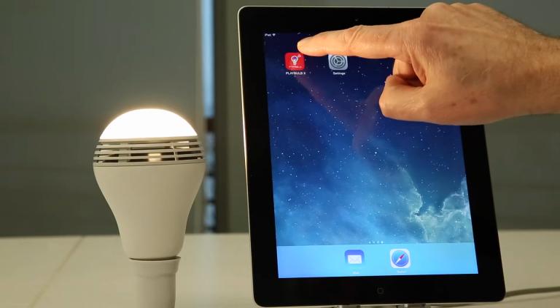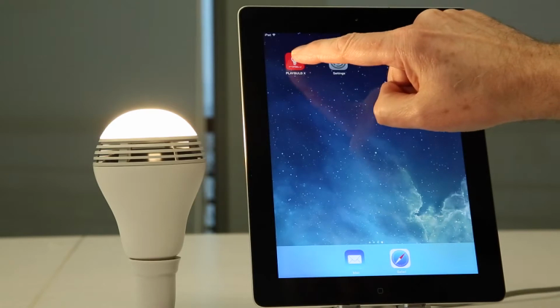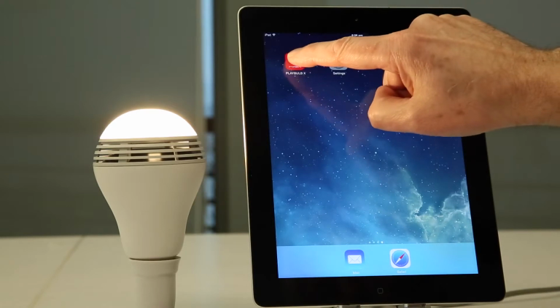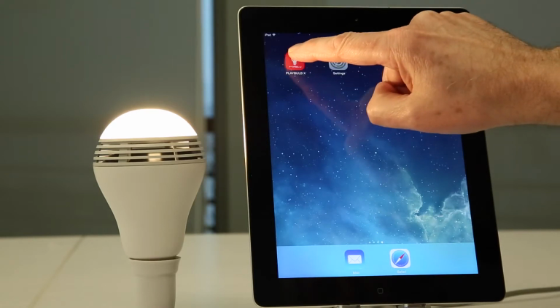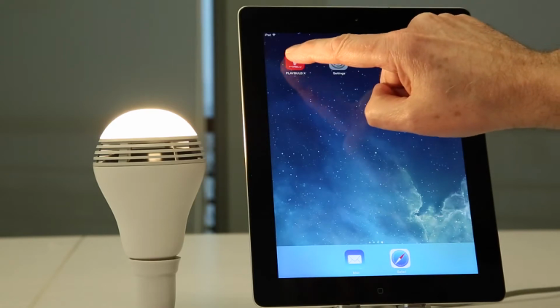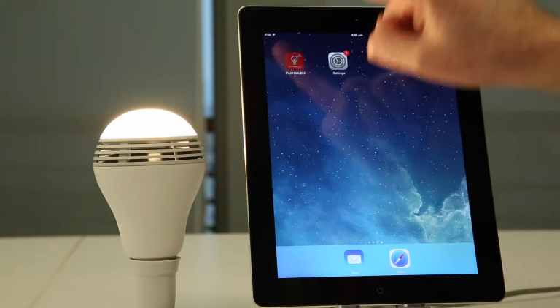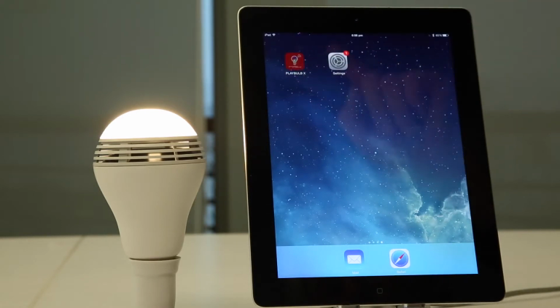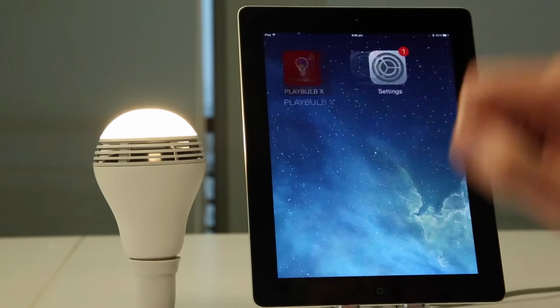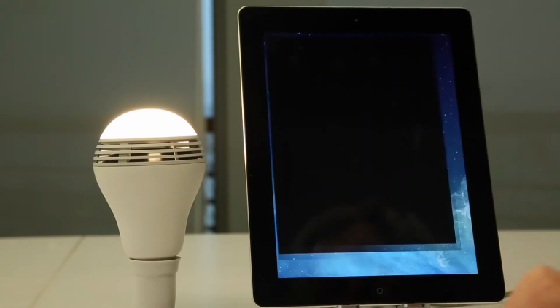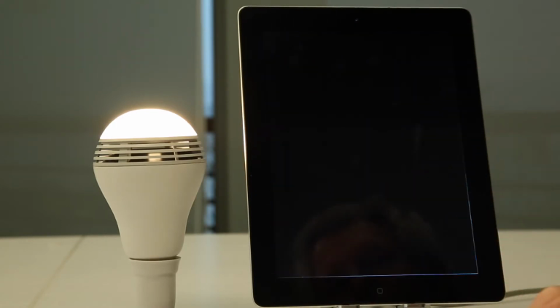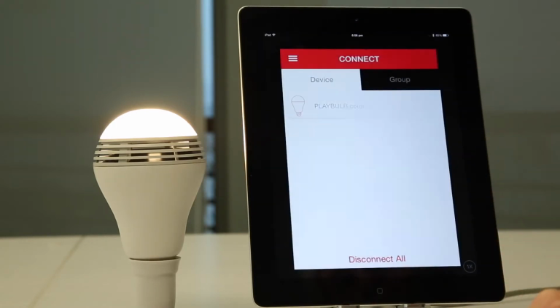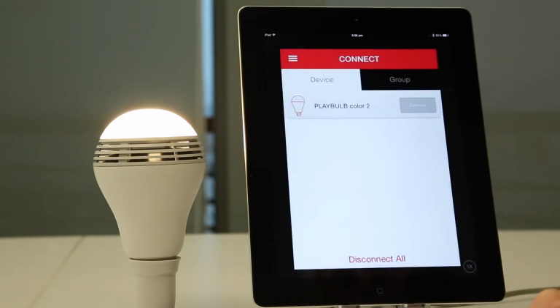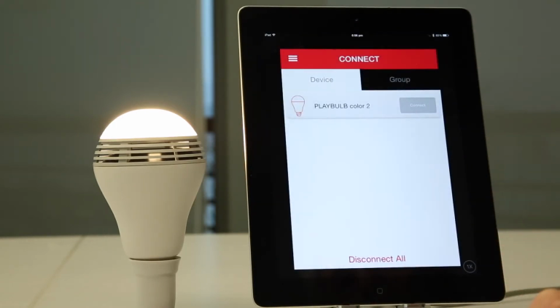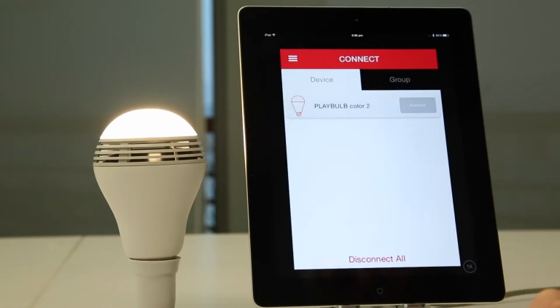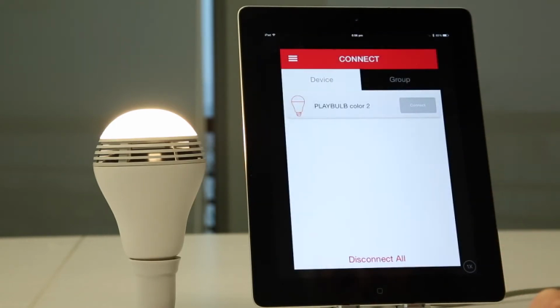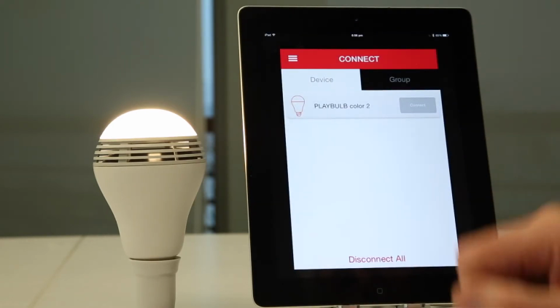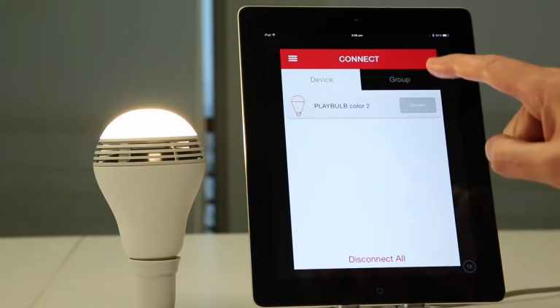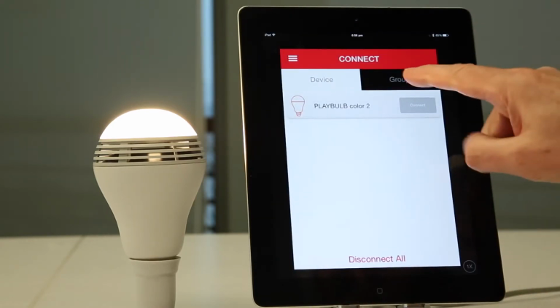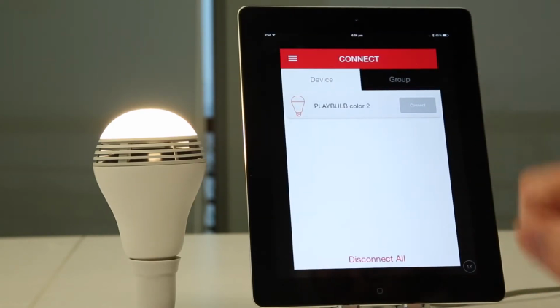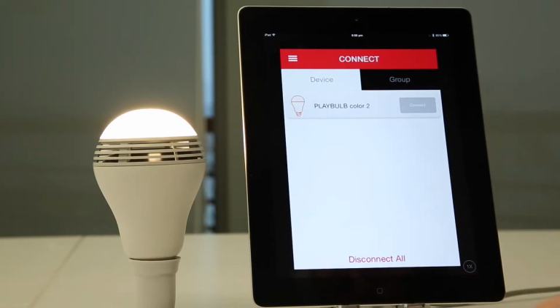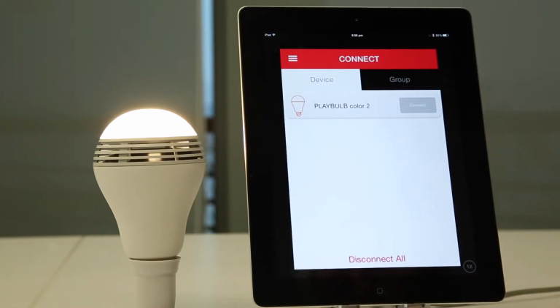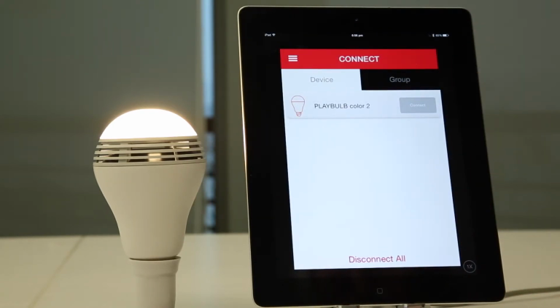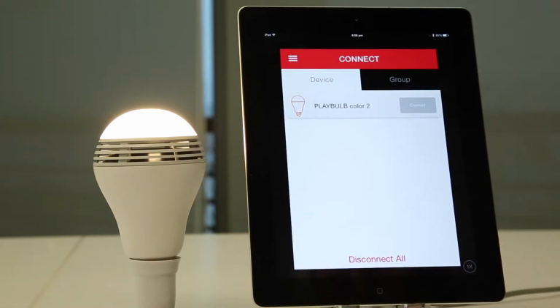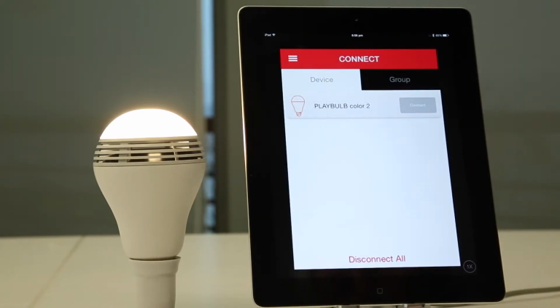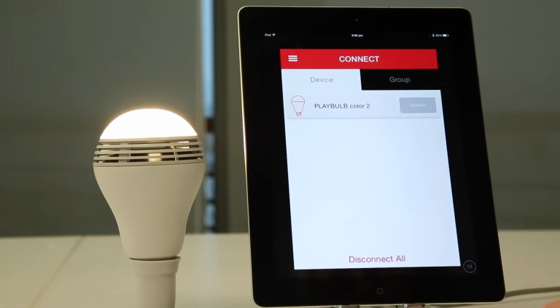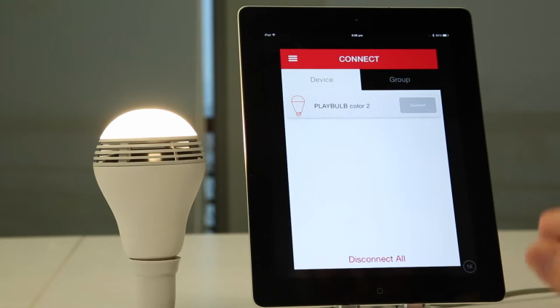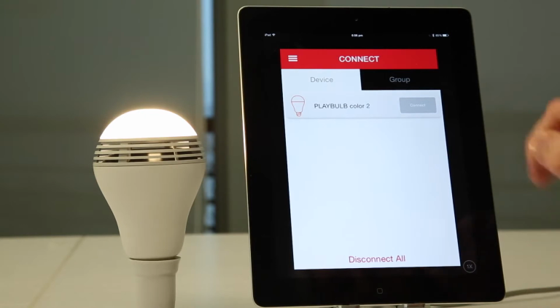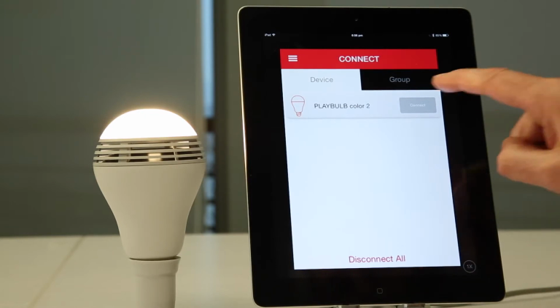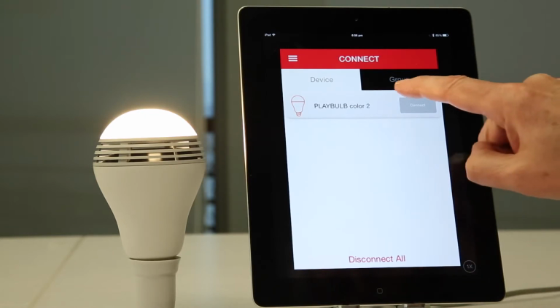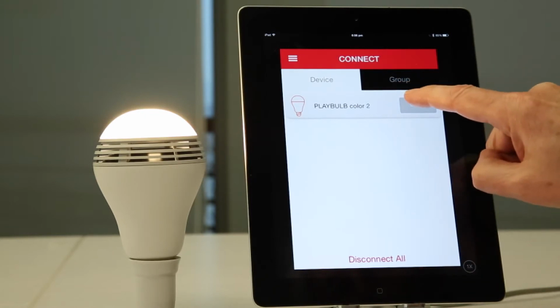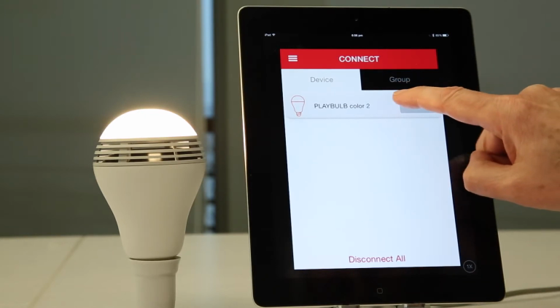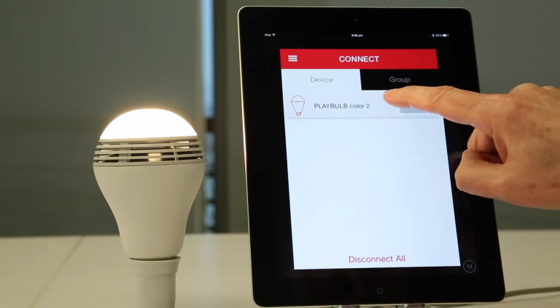You can now go back to your screen and open up Playbulb X. It'll have found Playbulb Color, and you can connect.